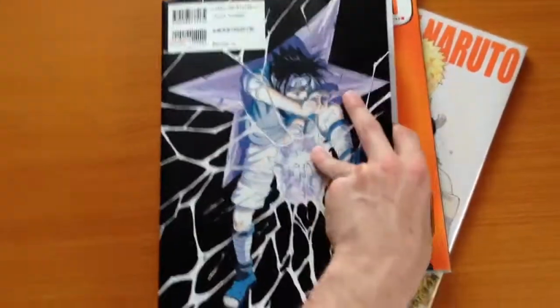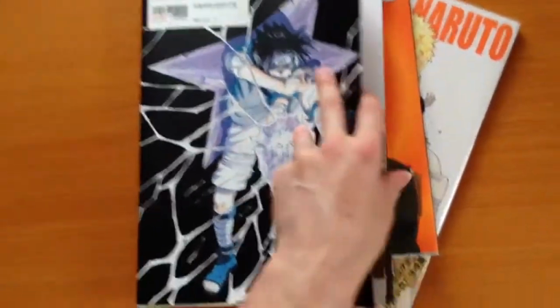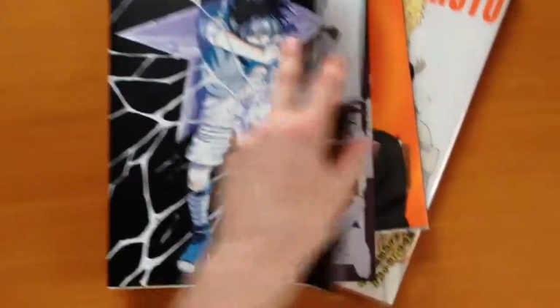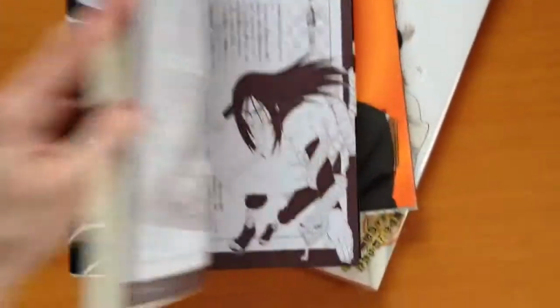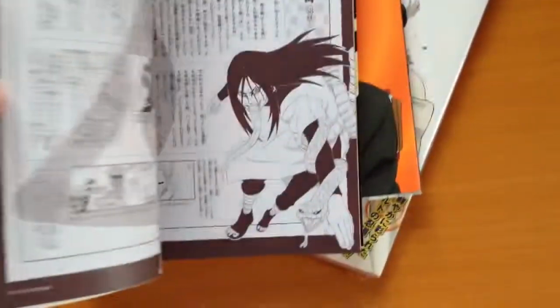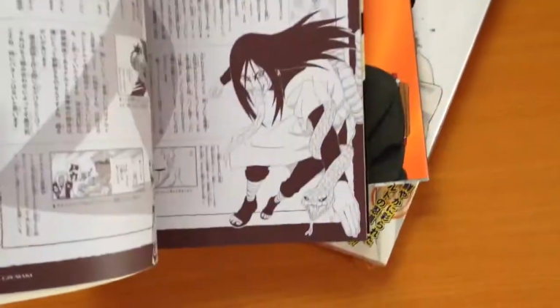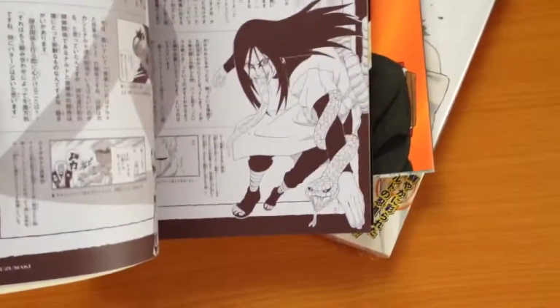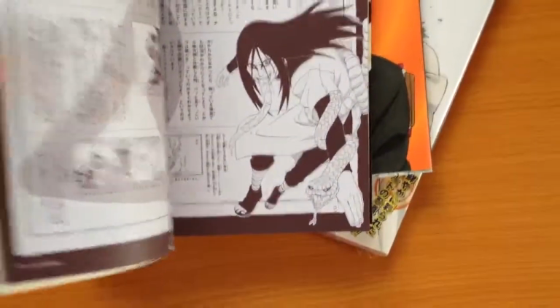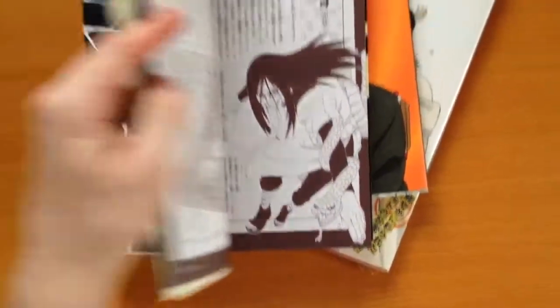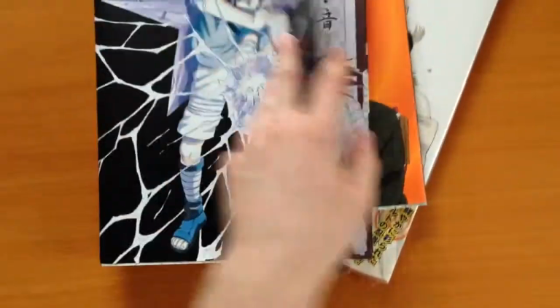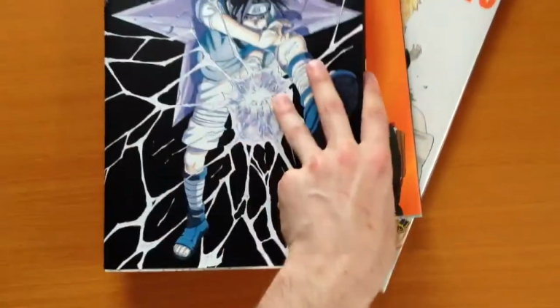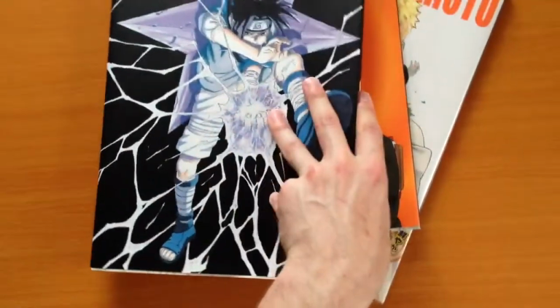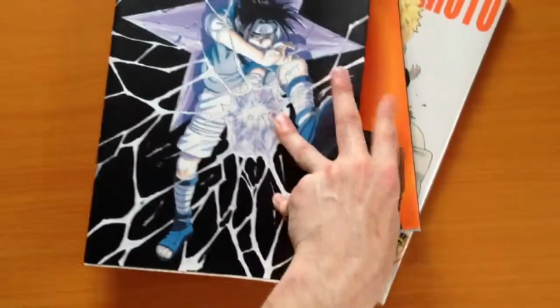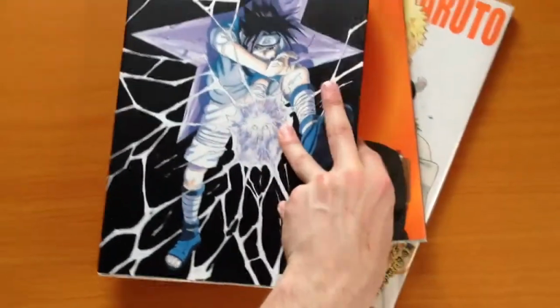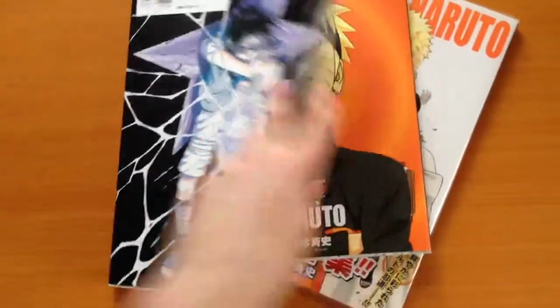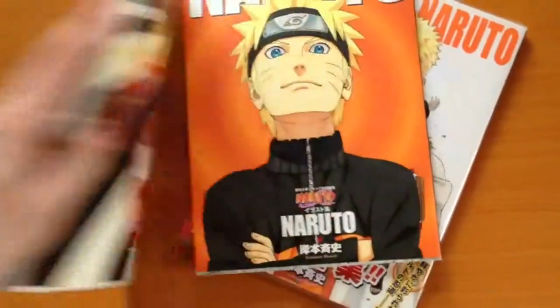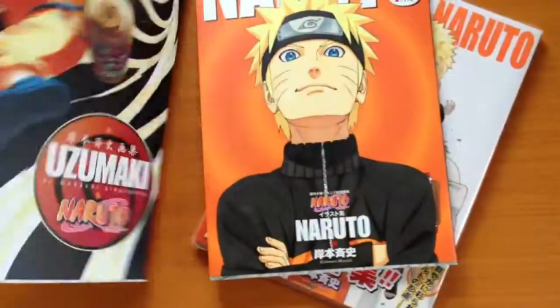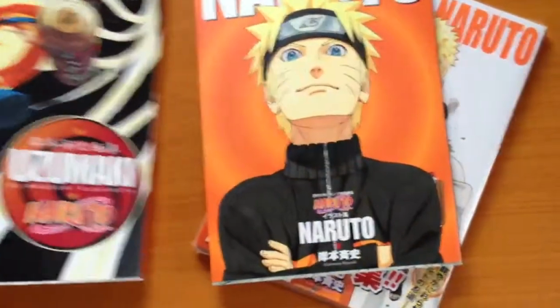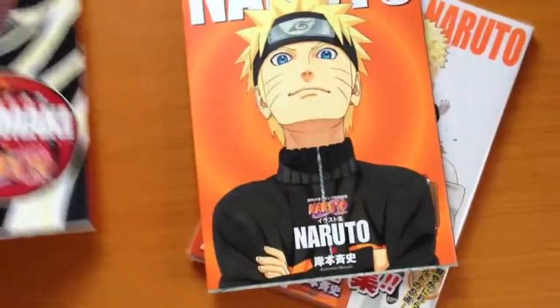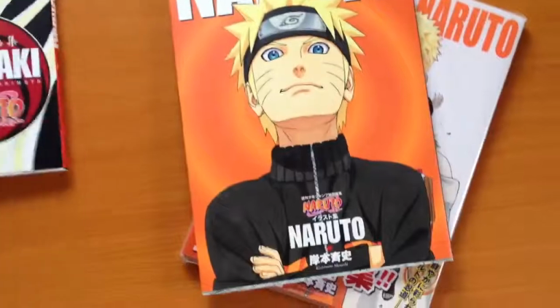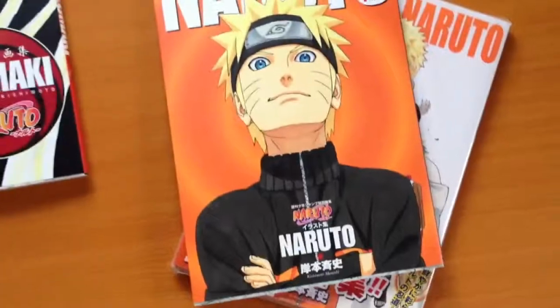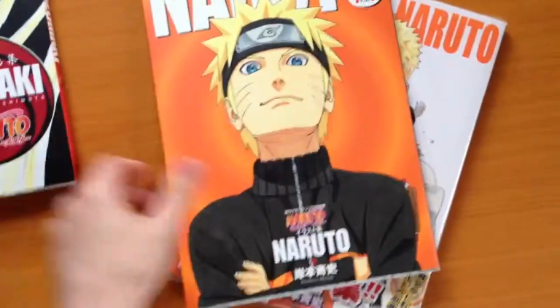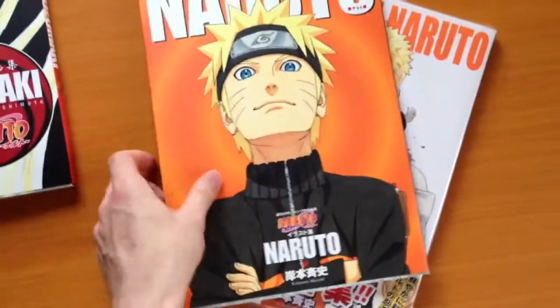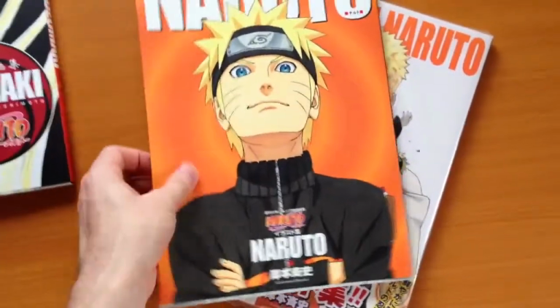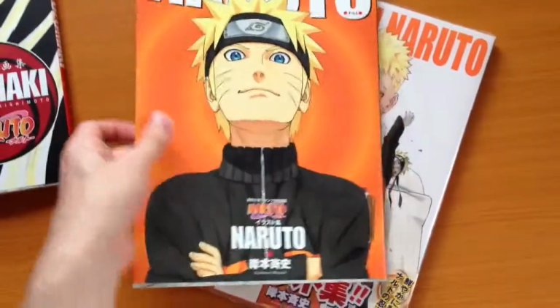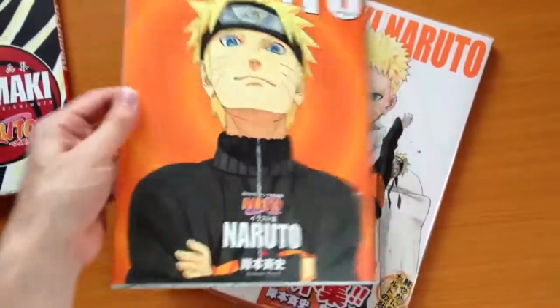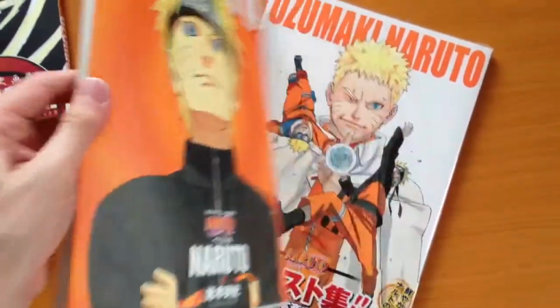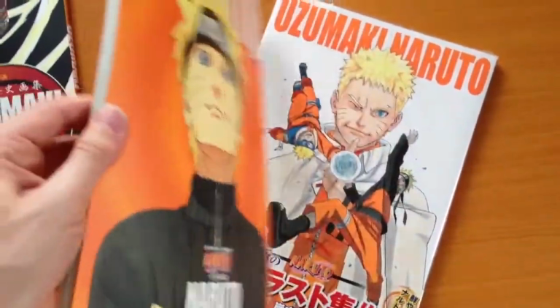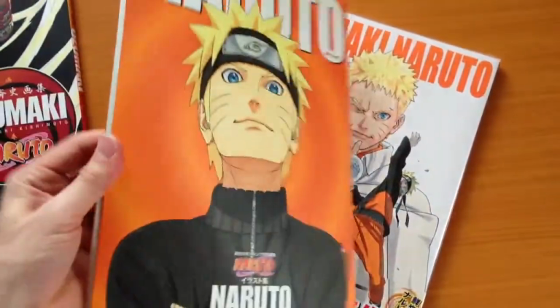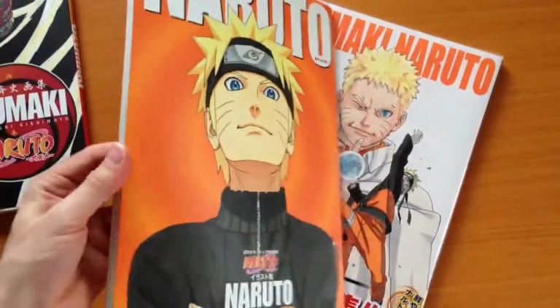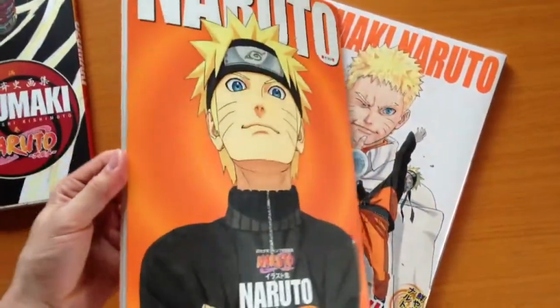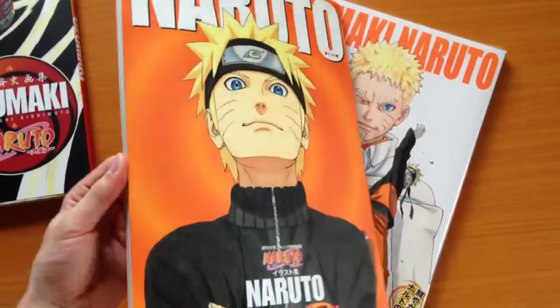That first one is about 150 pages. Then this one is from Naruto Shippuden.